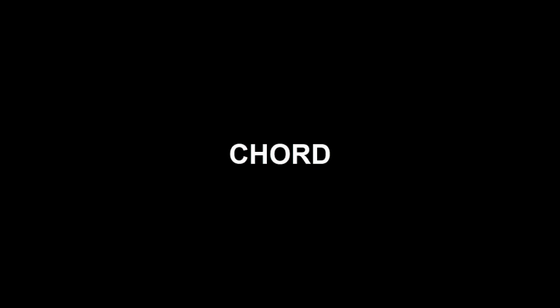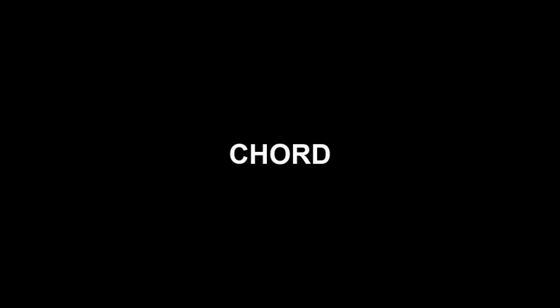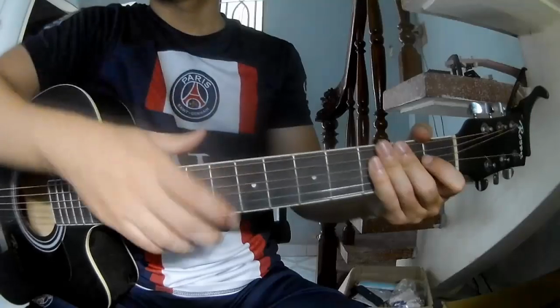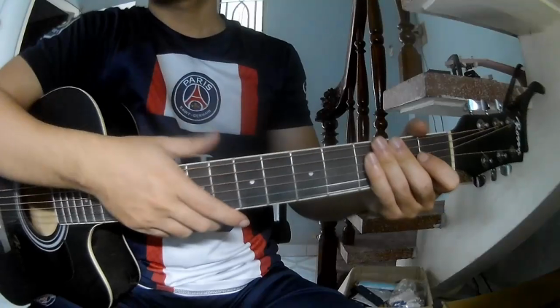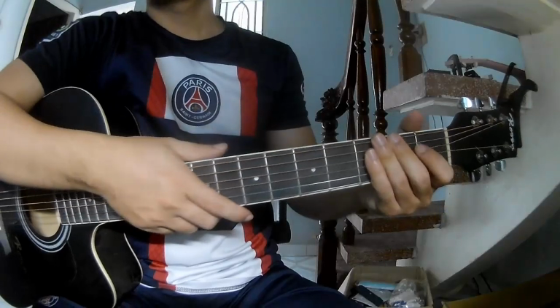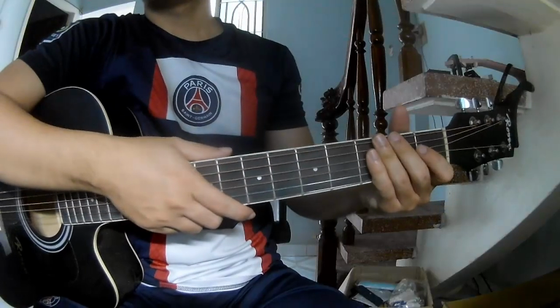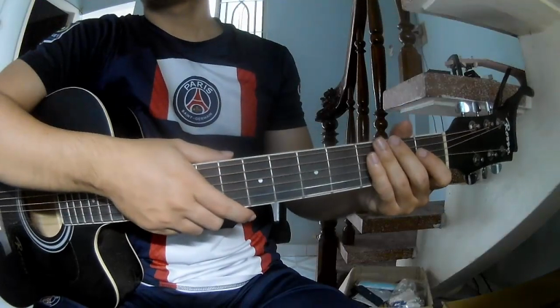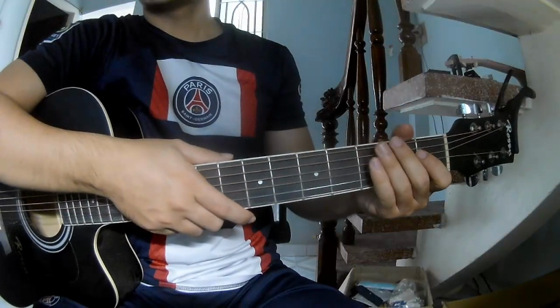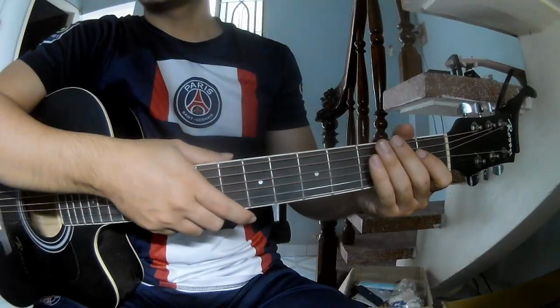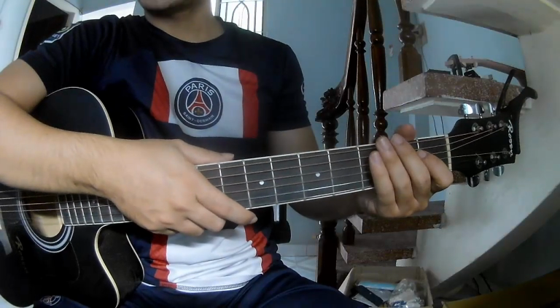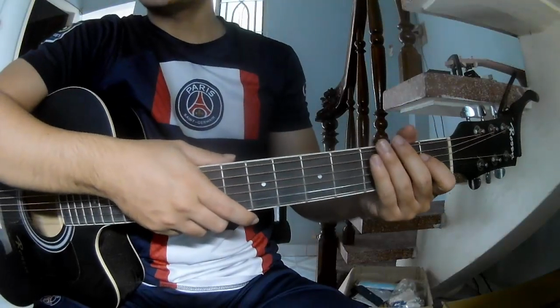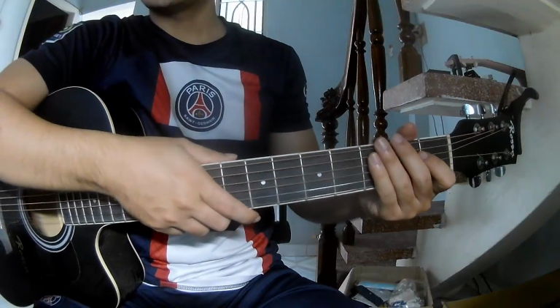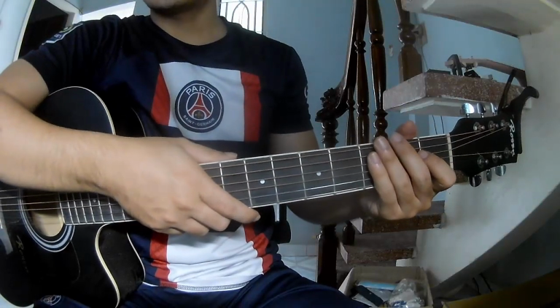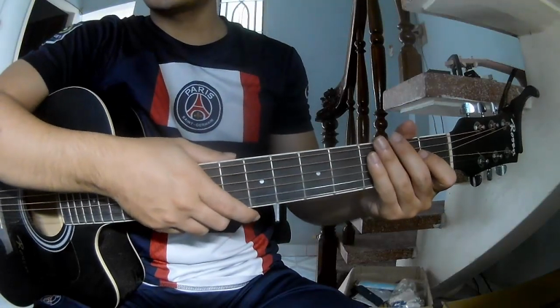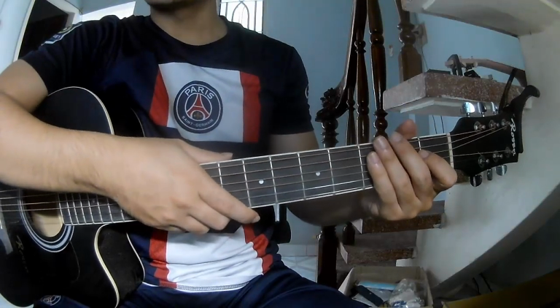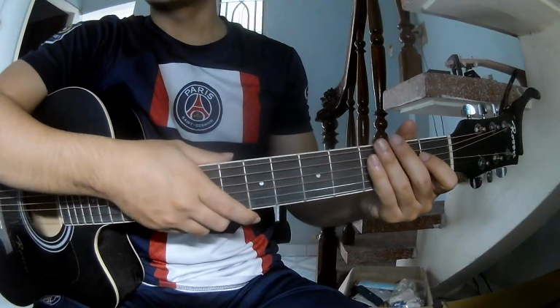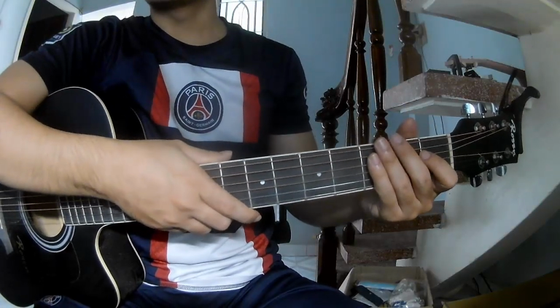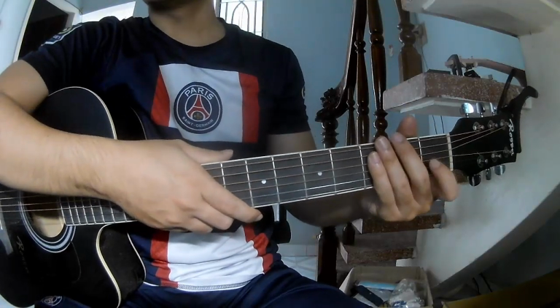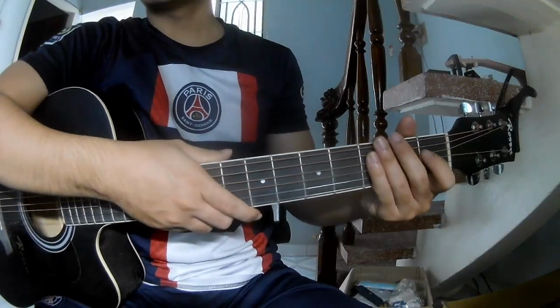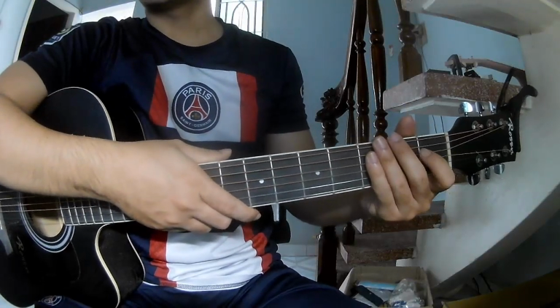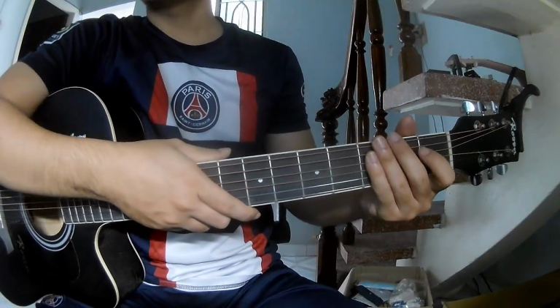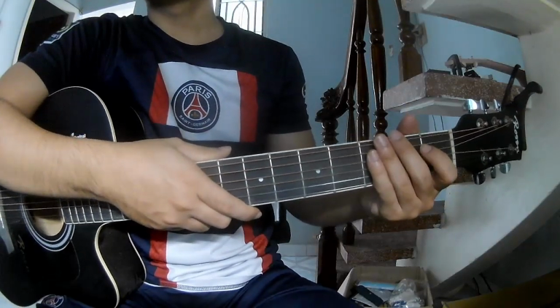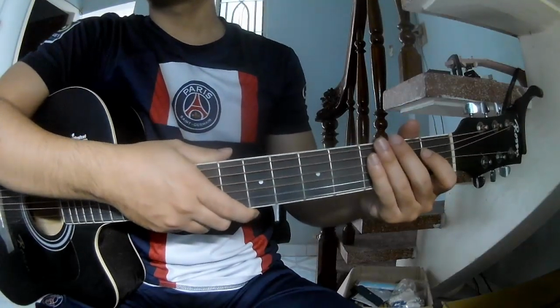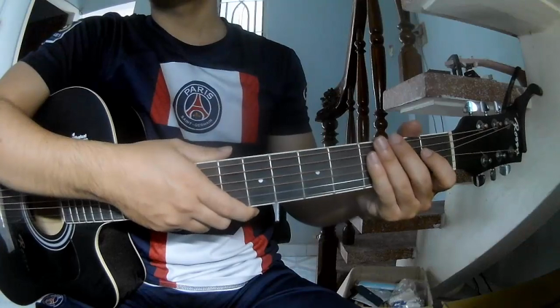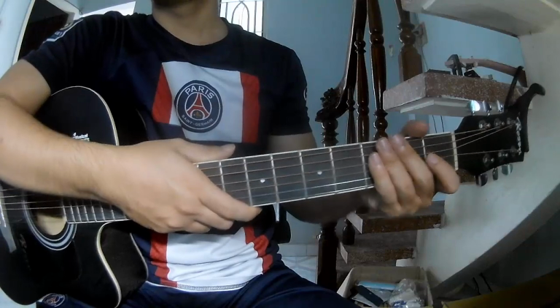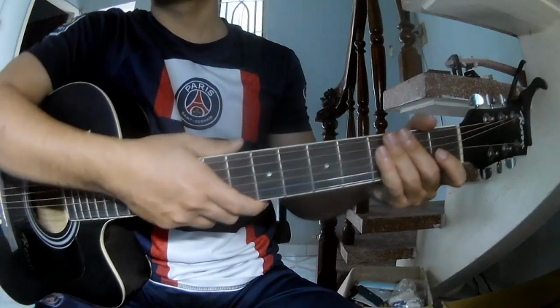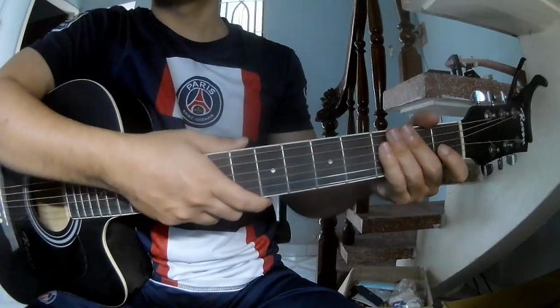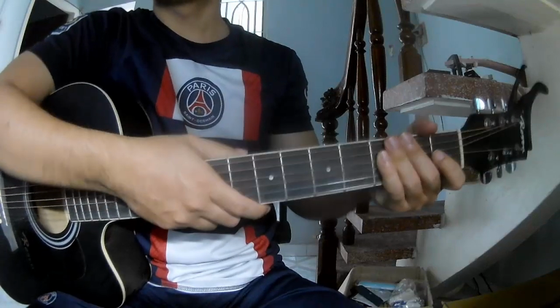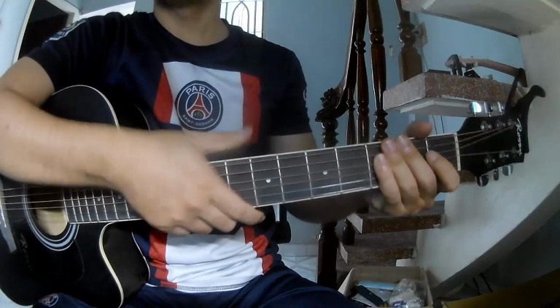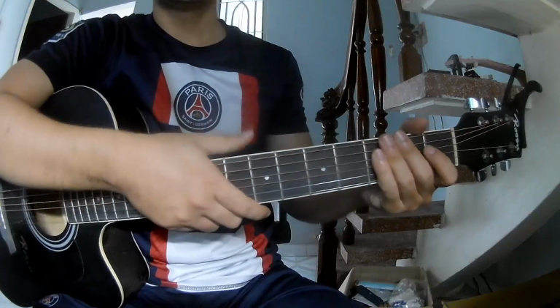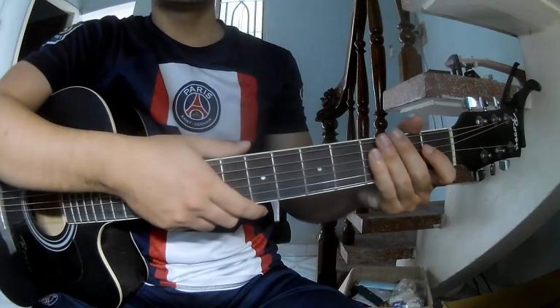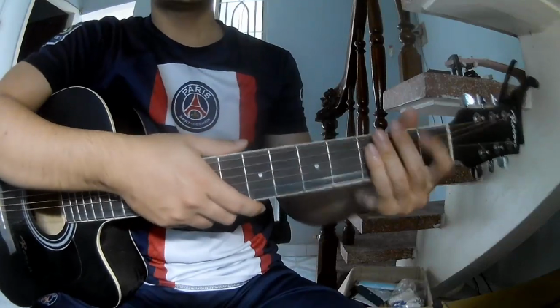Hi everyone, today we'll see how to play guitar a cue from Mindwell by Ludwig Karatee.